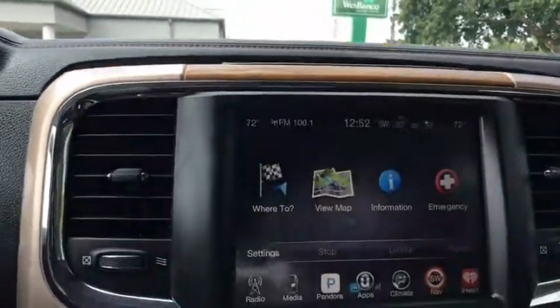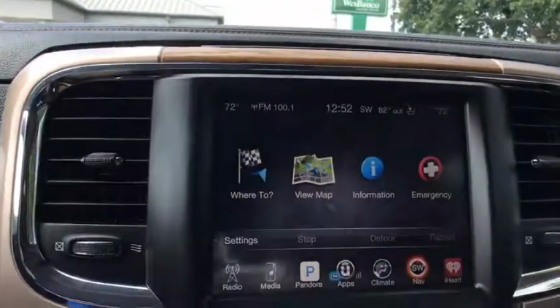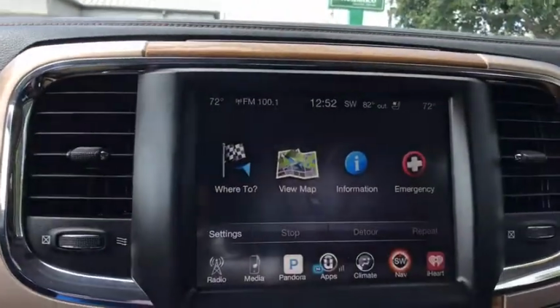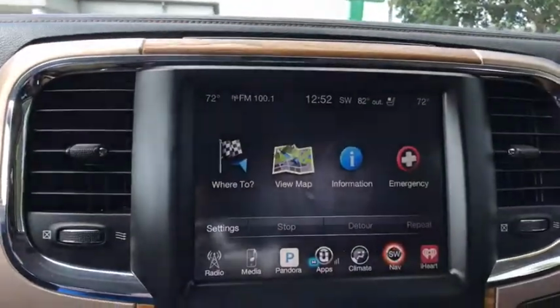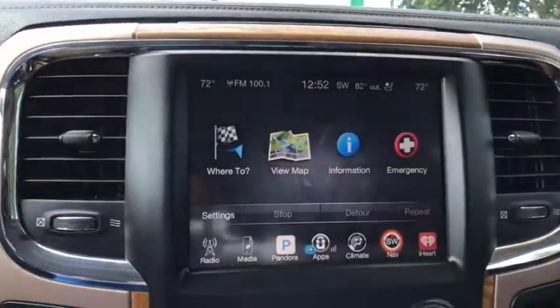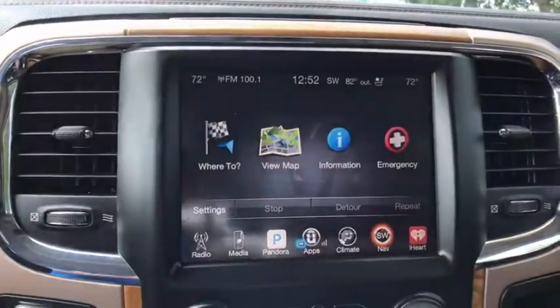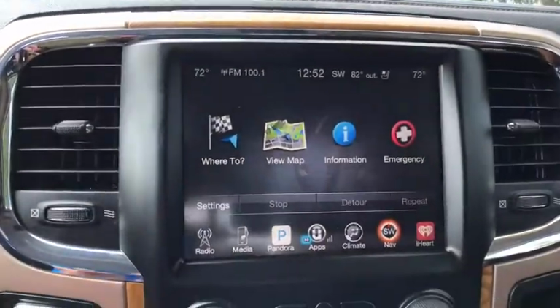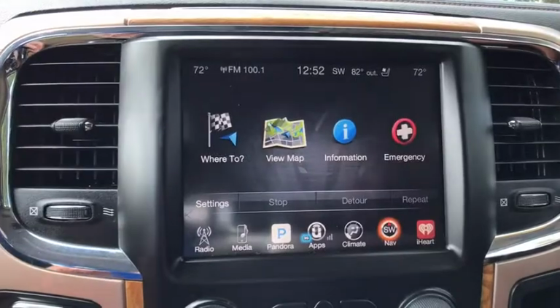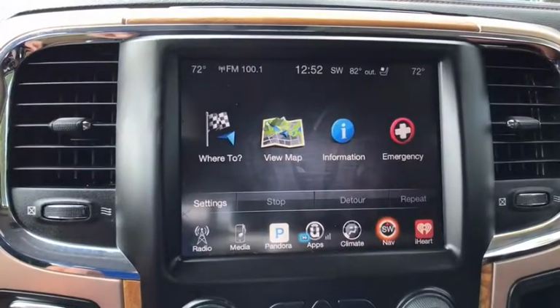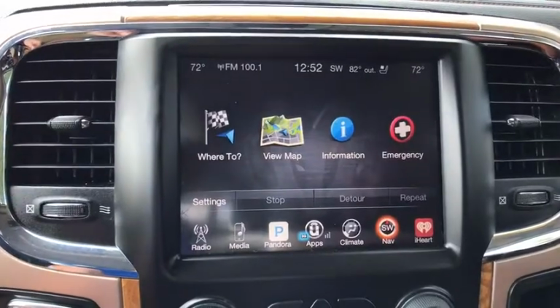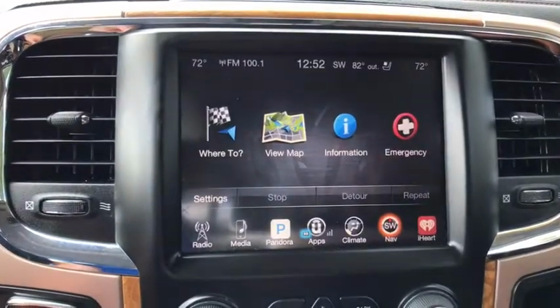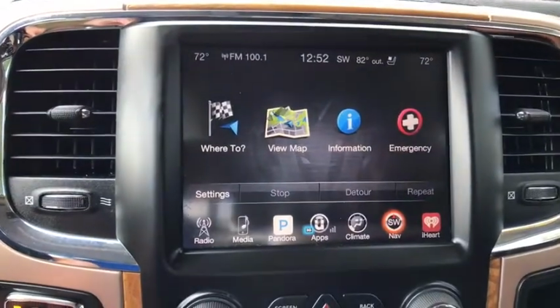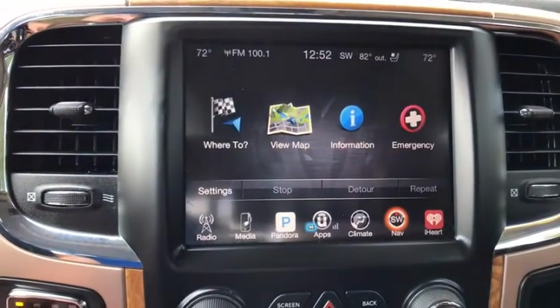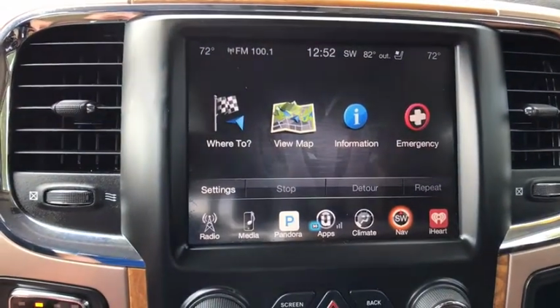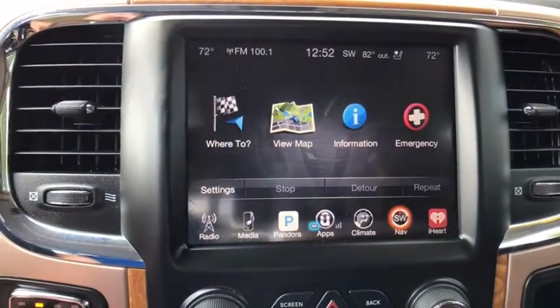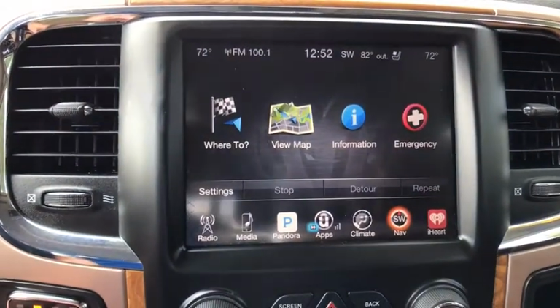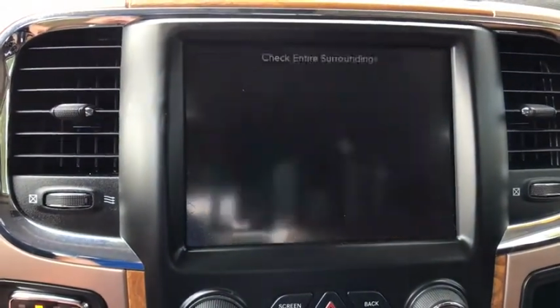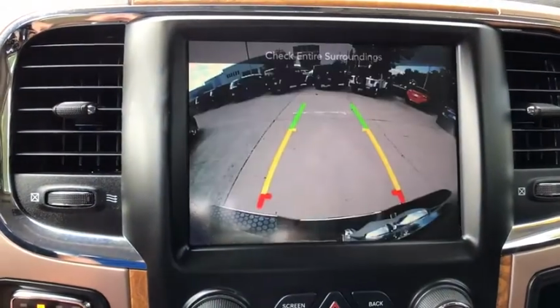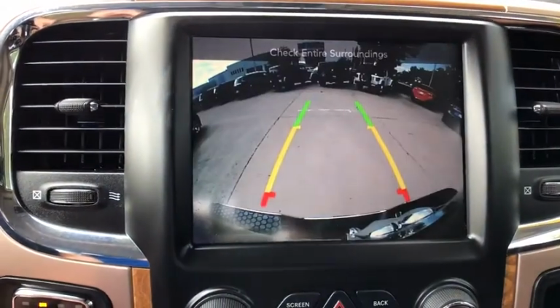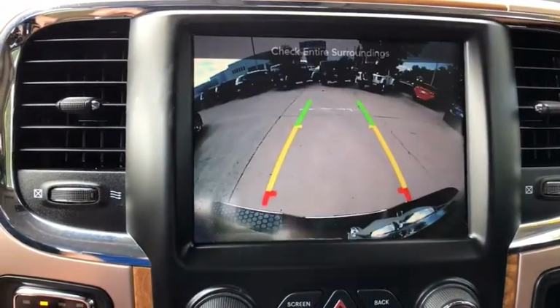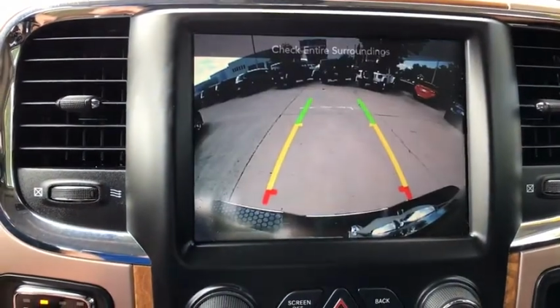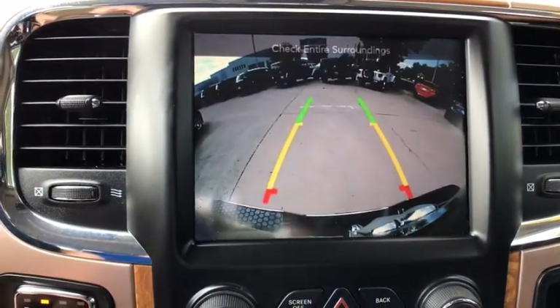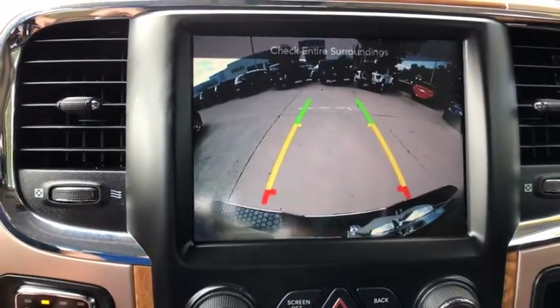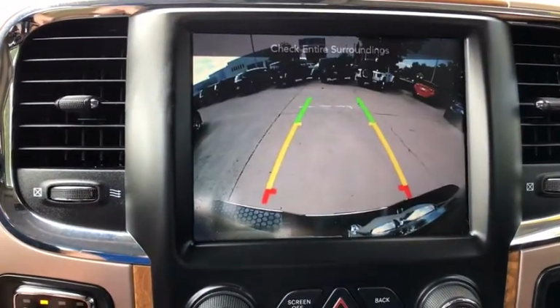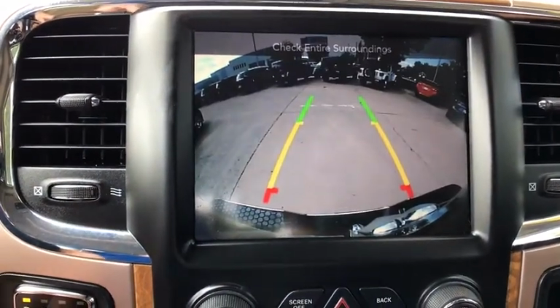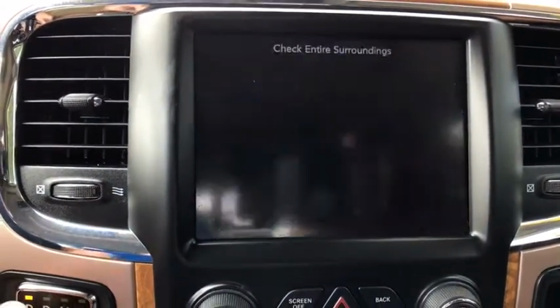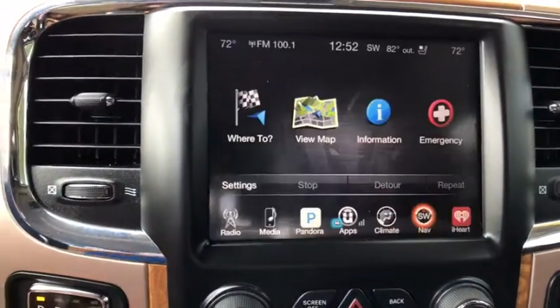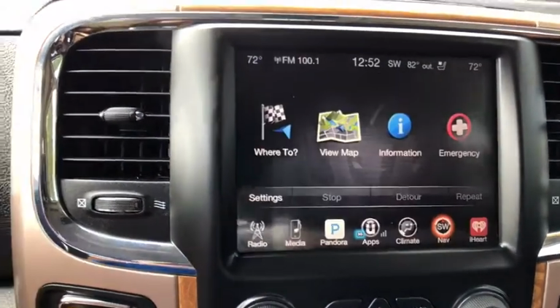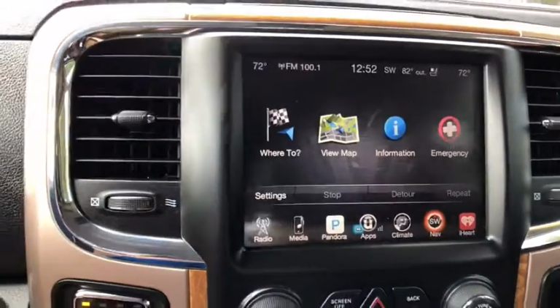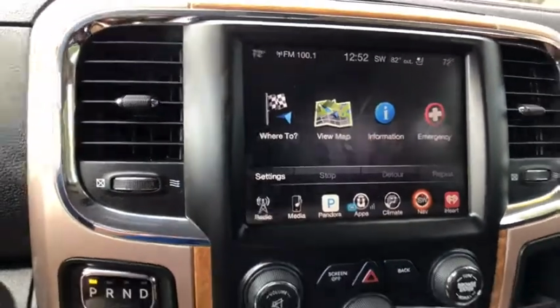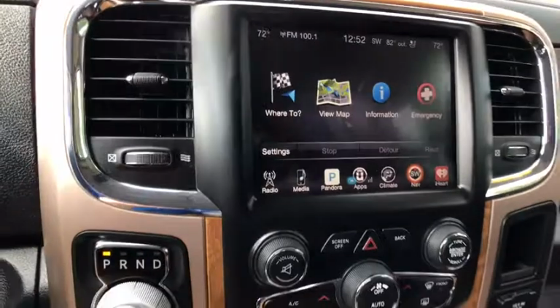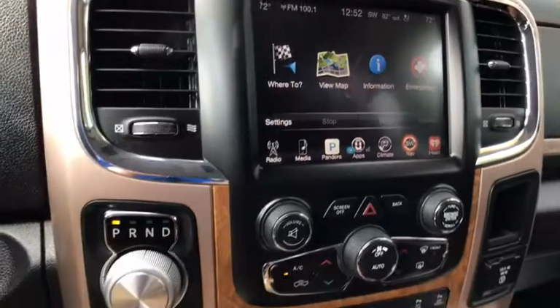Center armrest, security system, power windows, fog lights, heated steering wheel, electronic stability control.